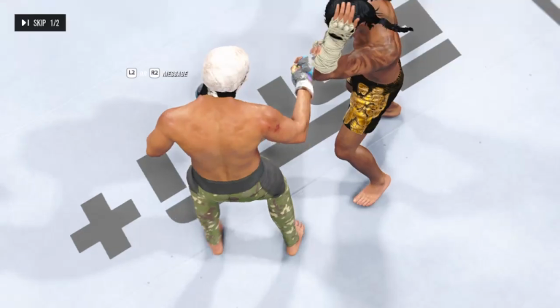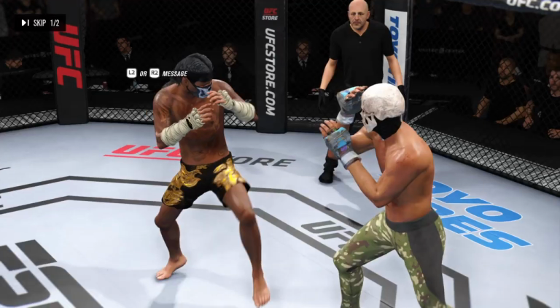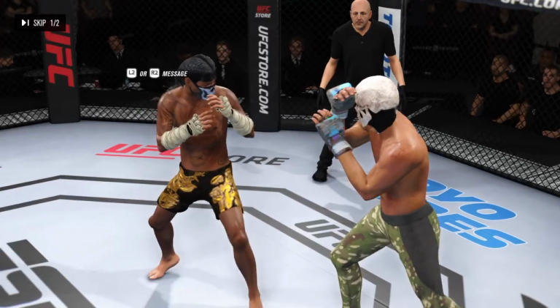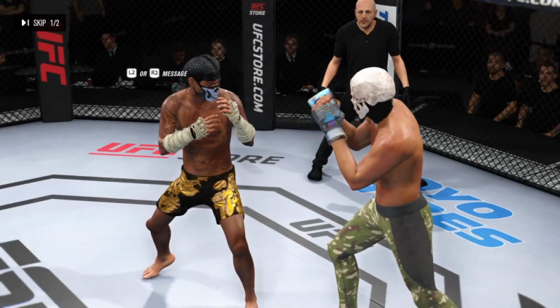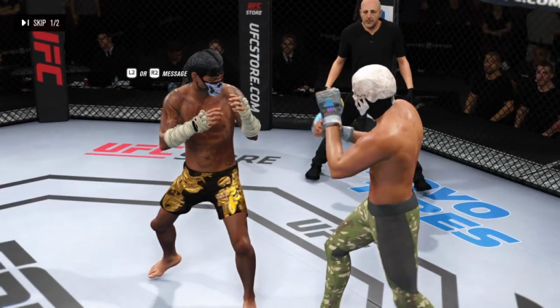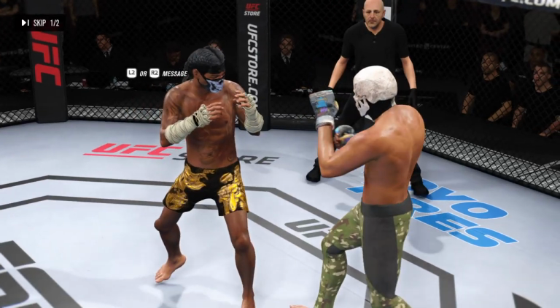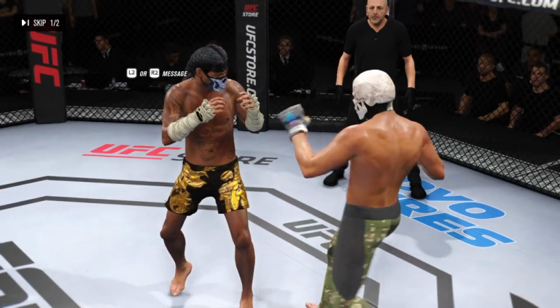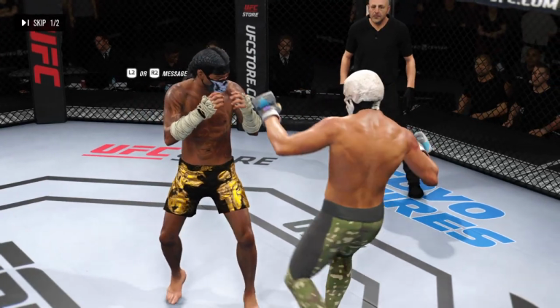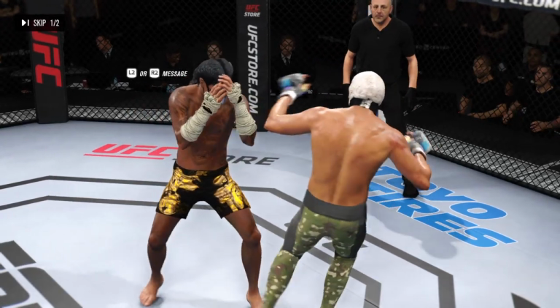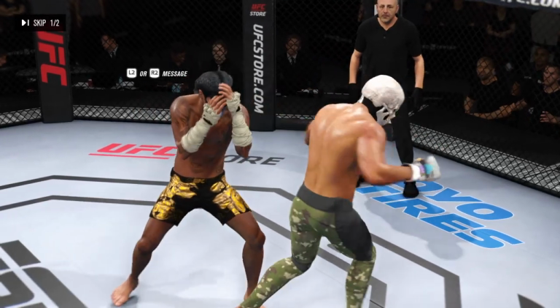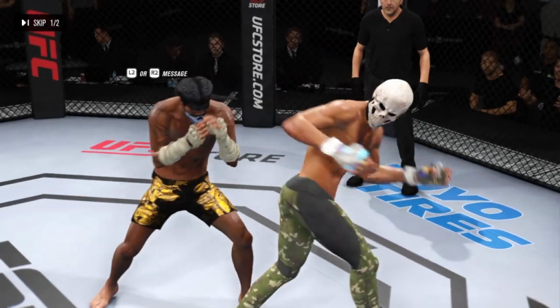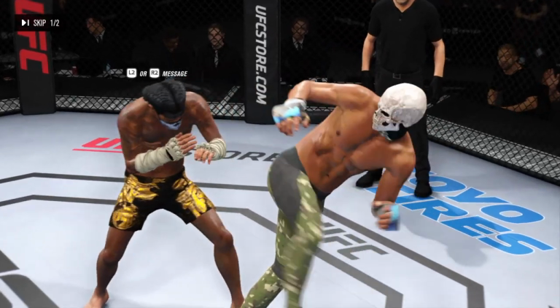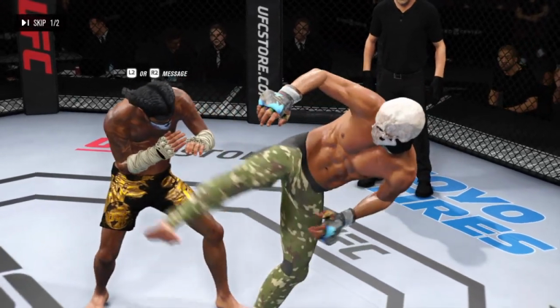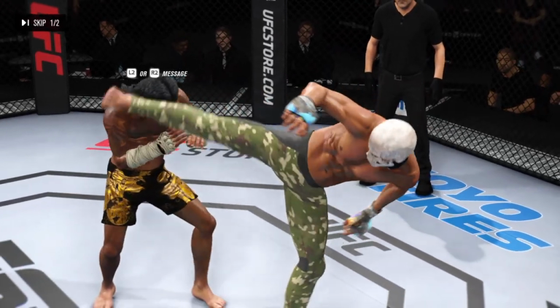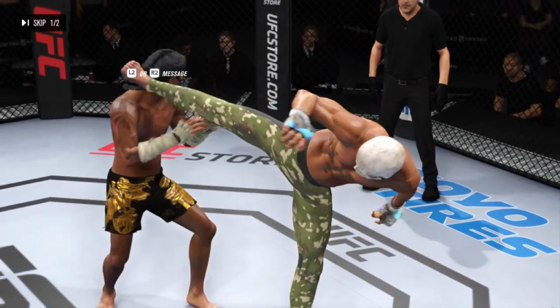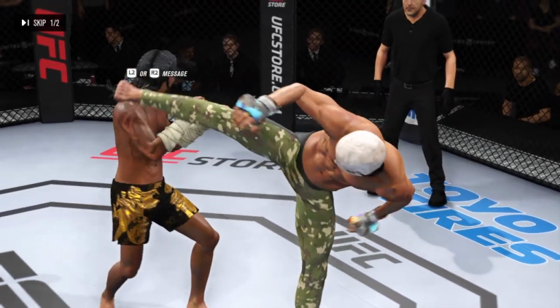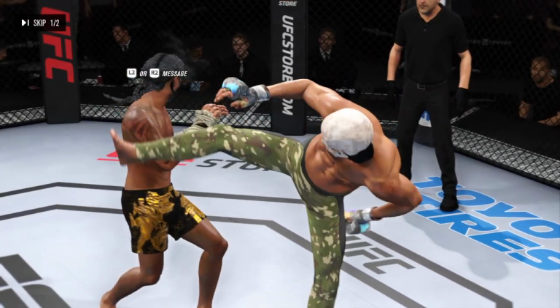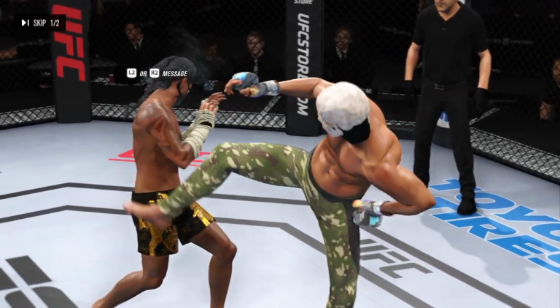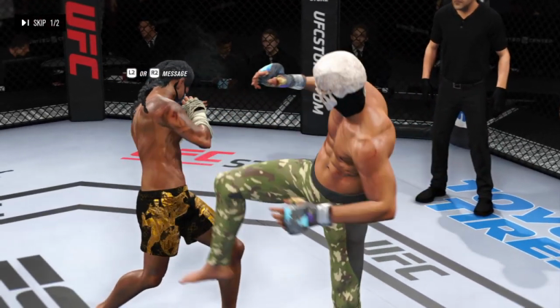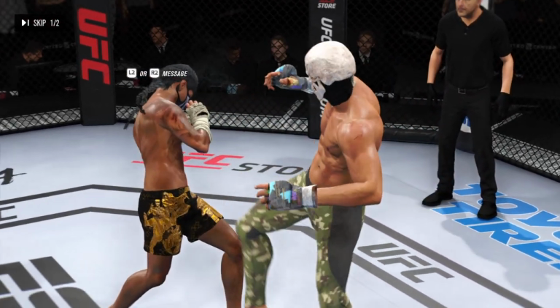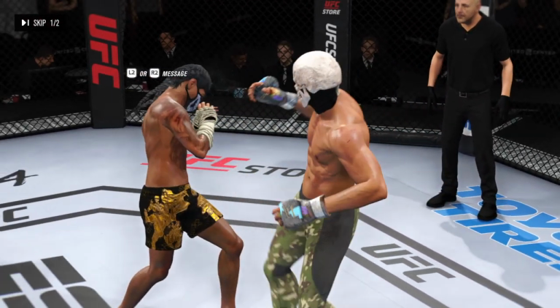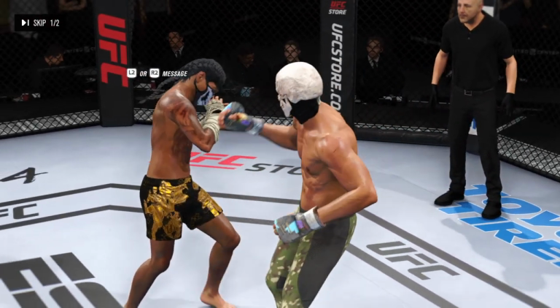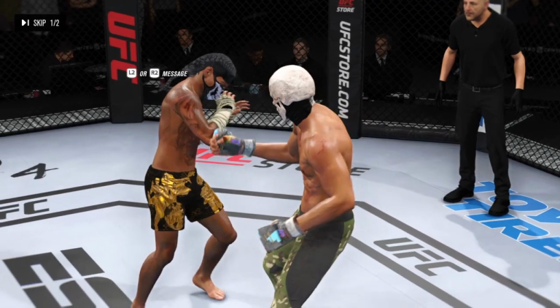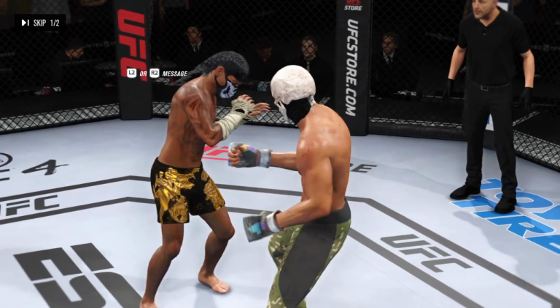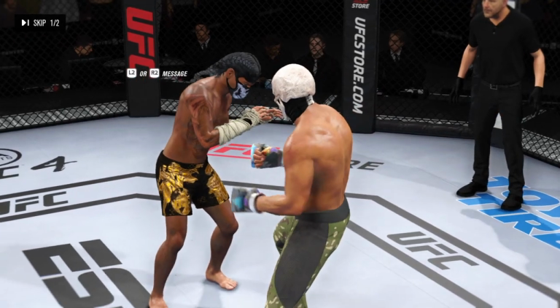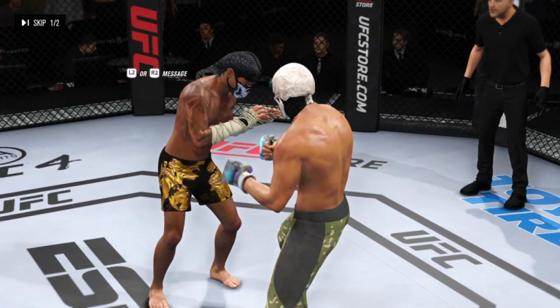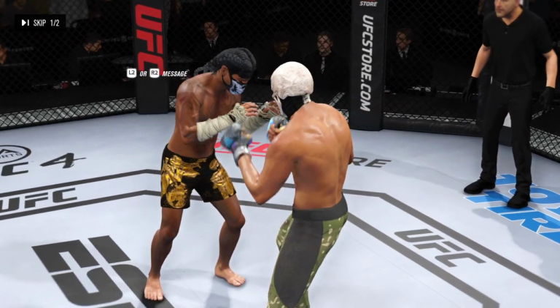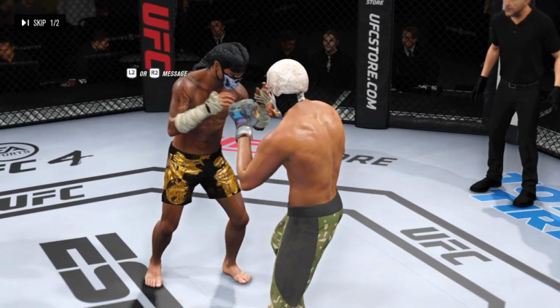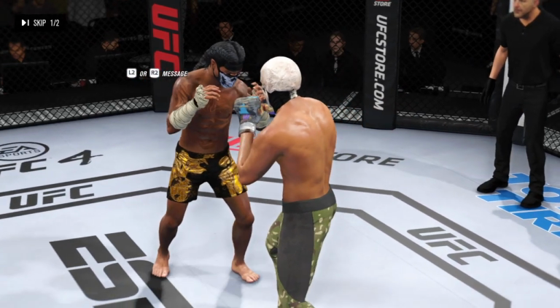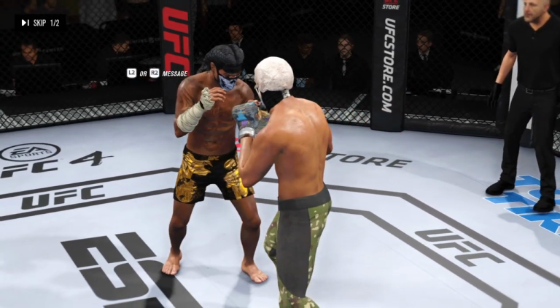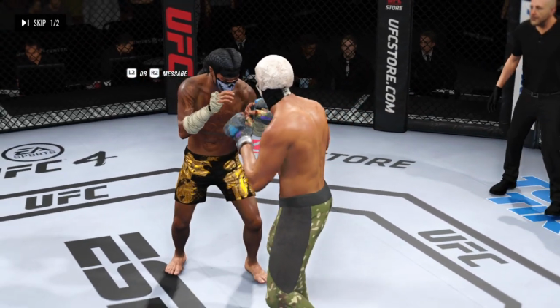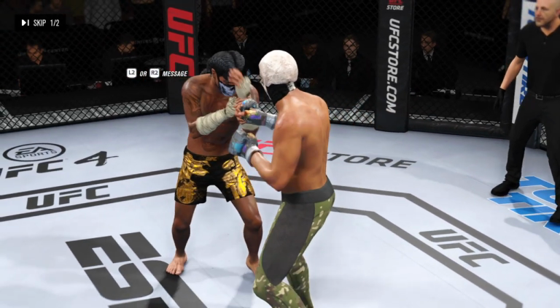He kept hitting him over and over to the head, eventually he found the one that really did damage to his opponent.